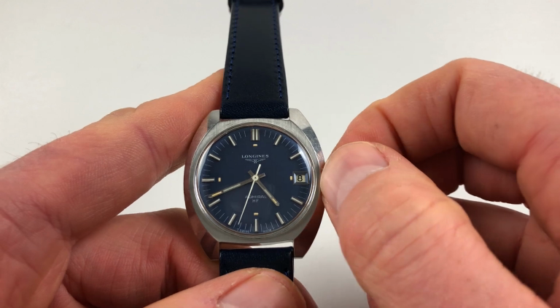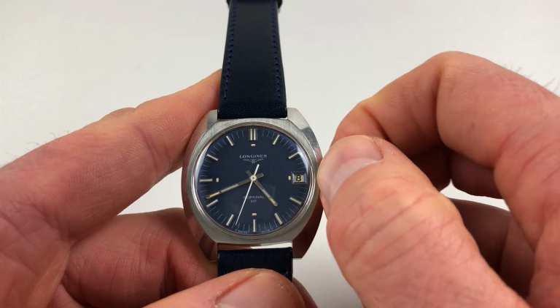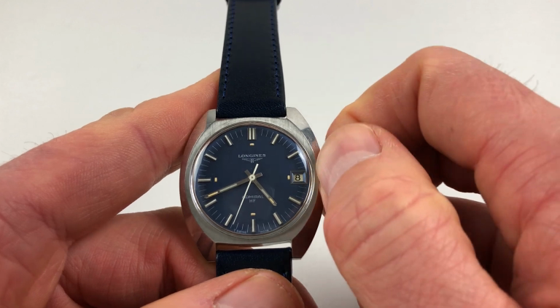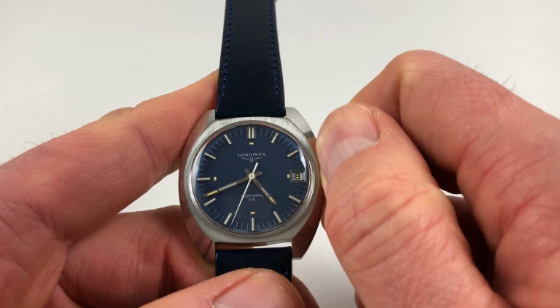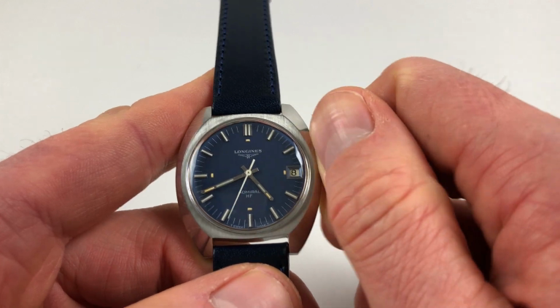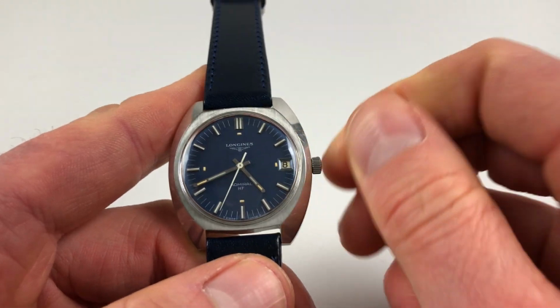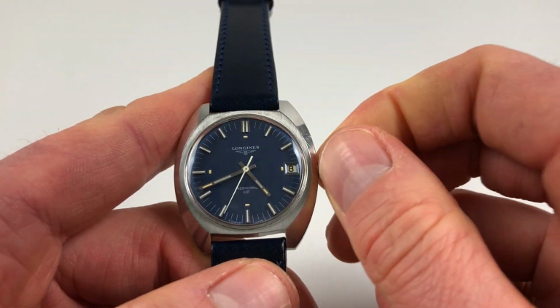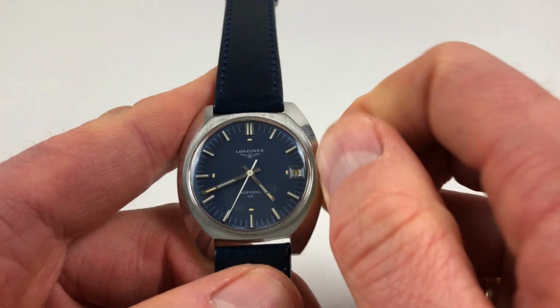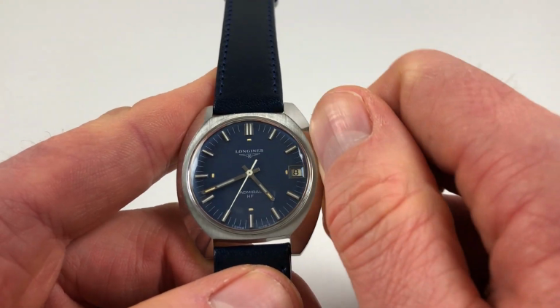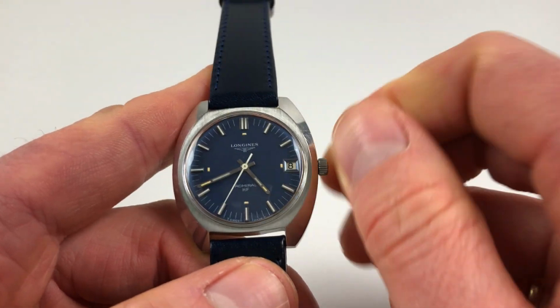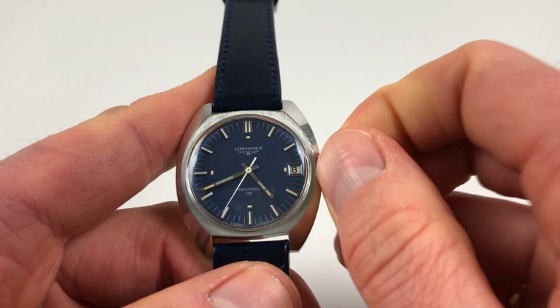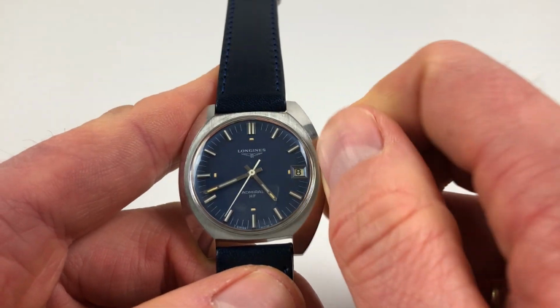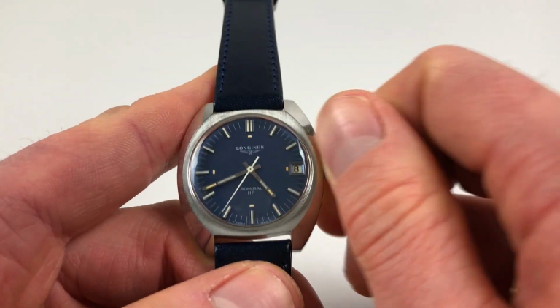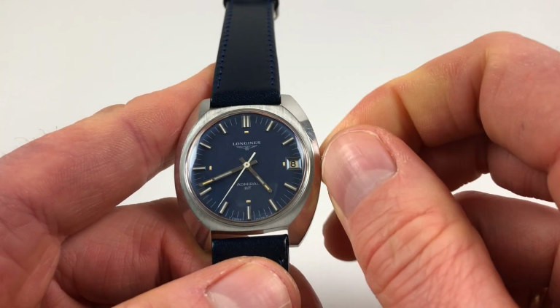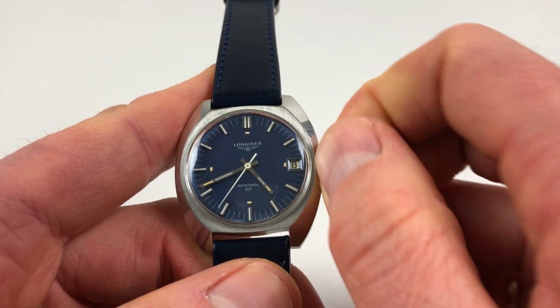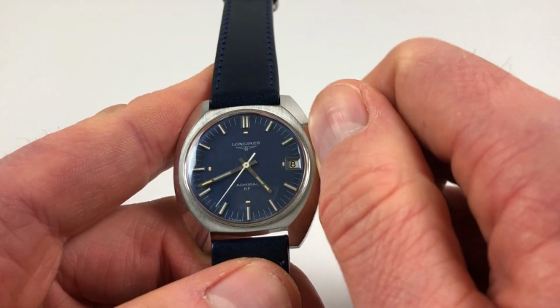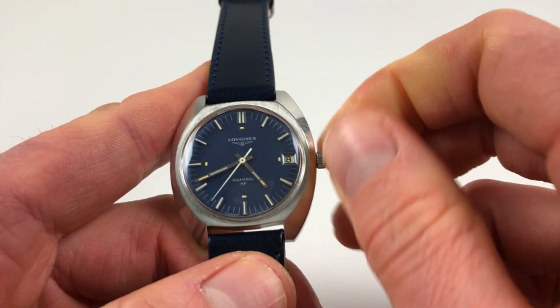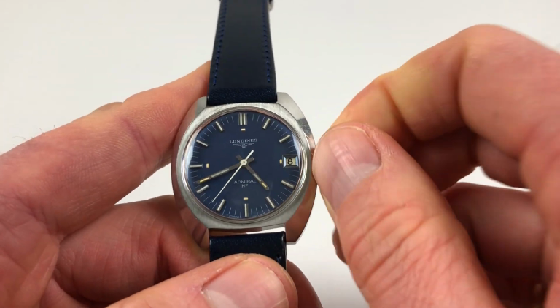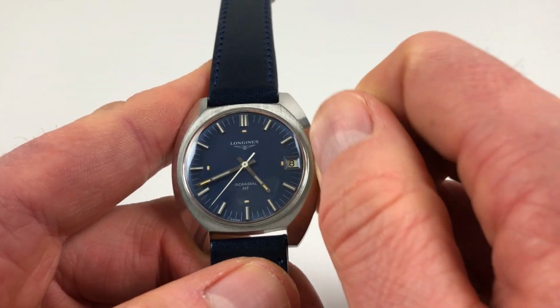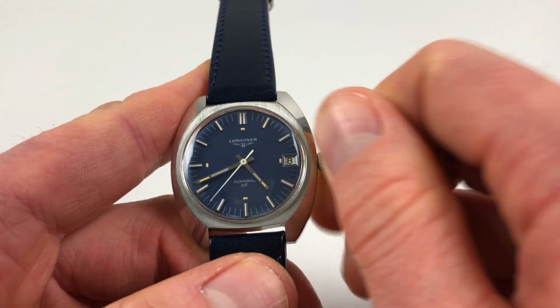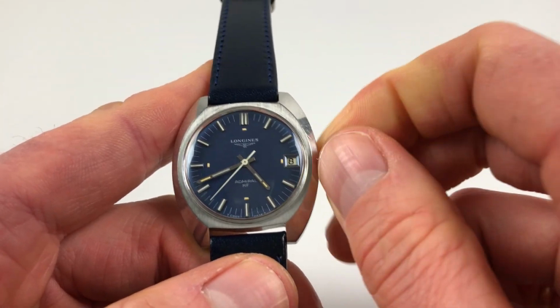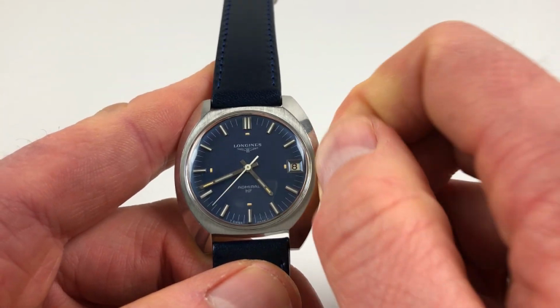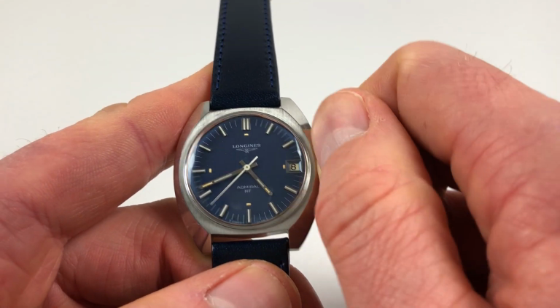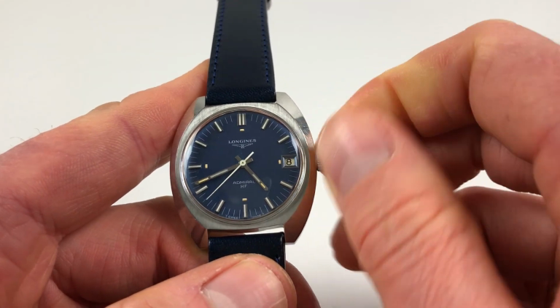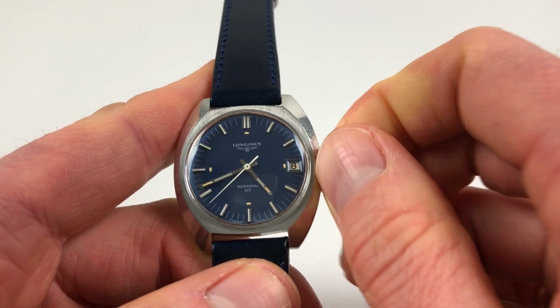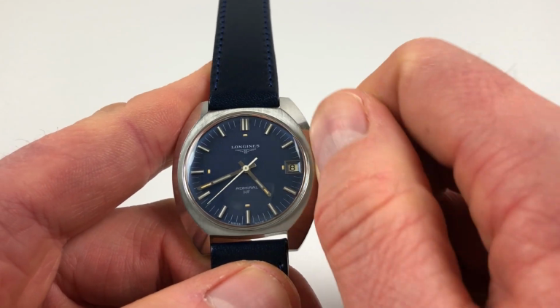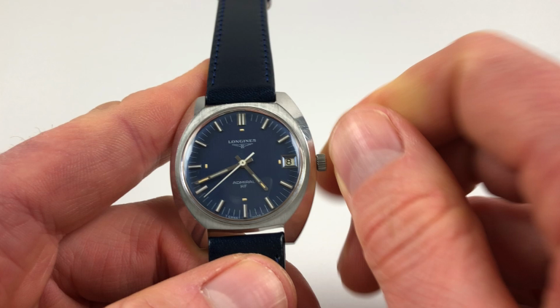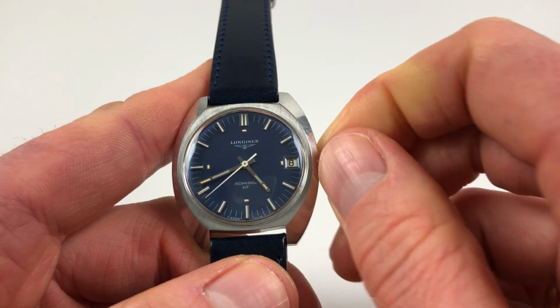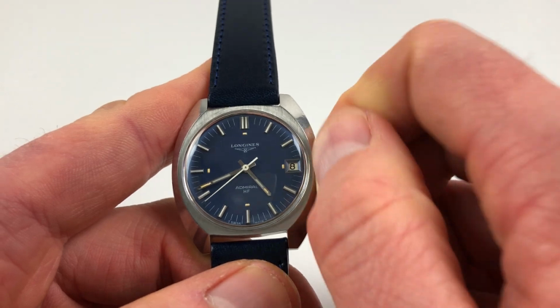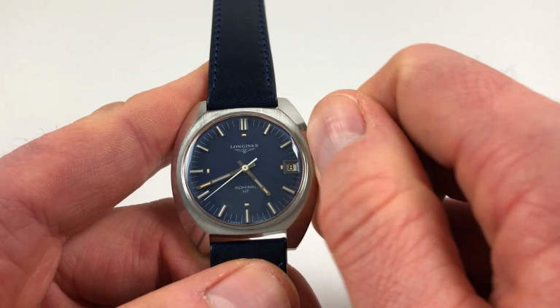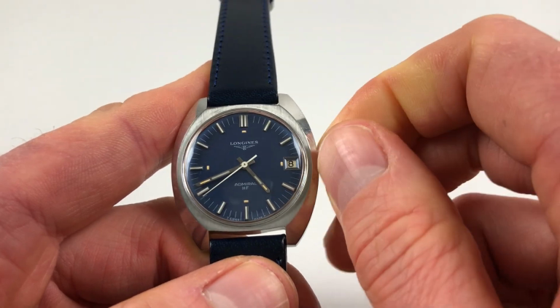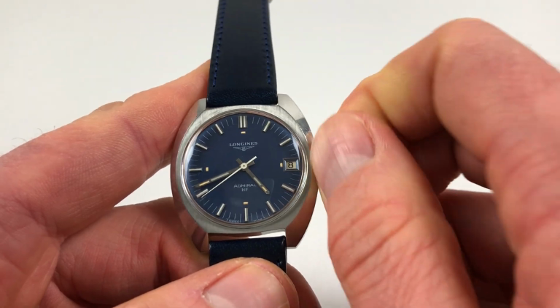Winding the watch is of course in the normal manner — just move the crown away from you until the spring is full.